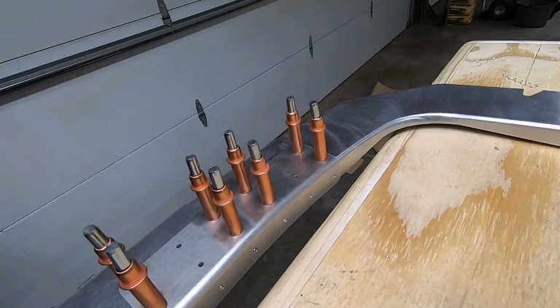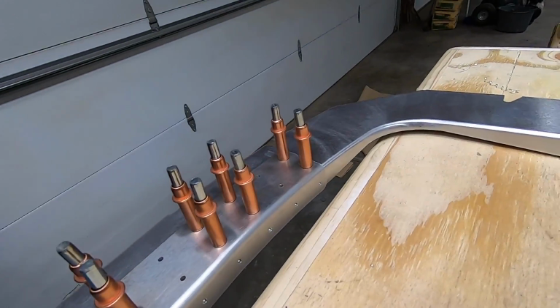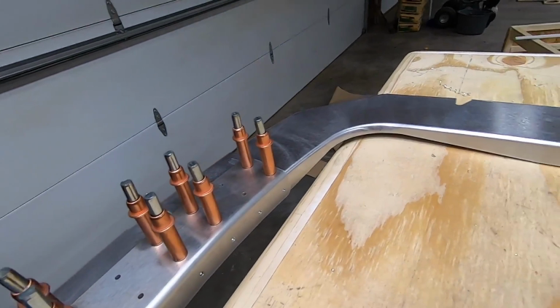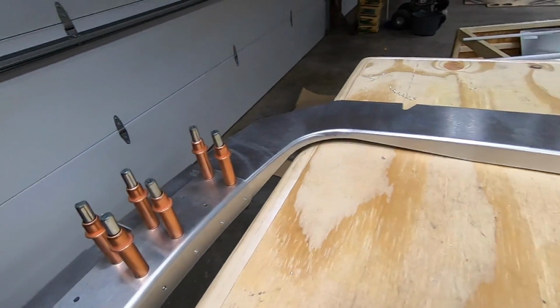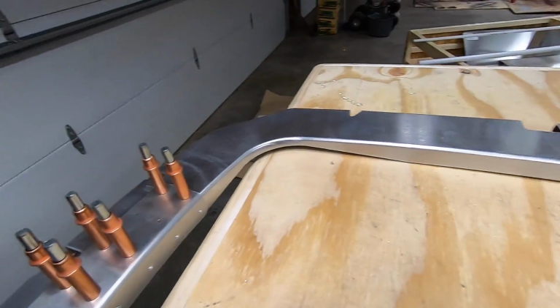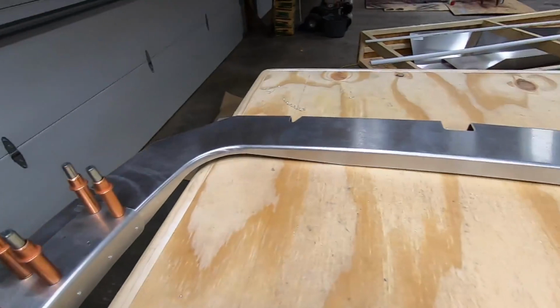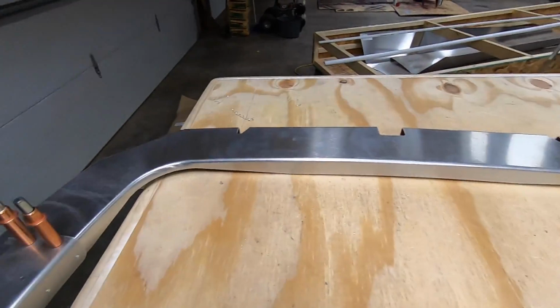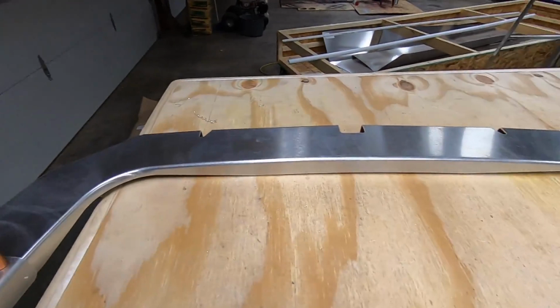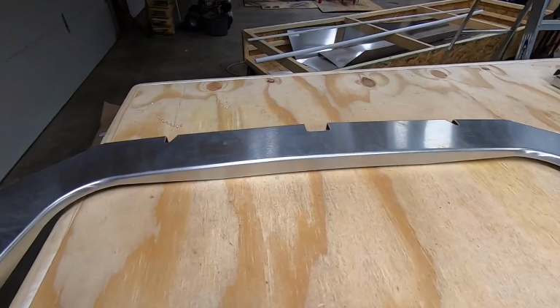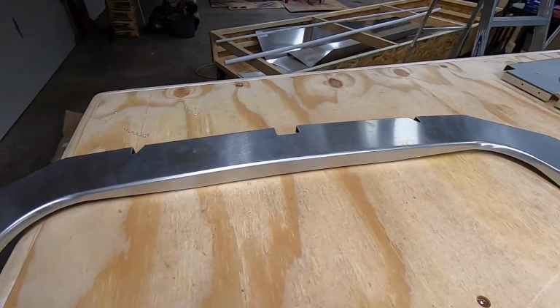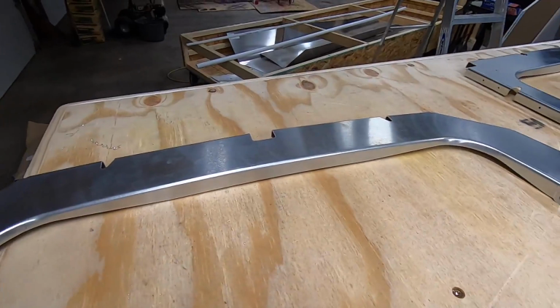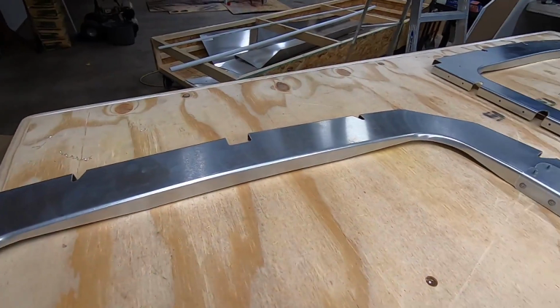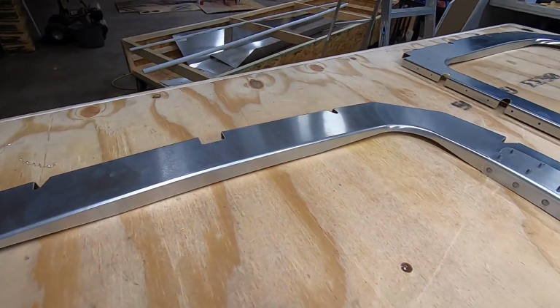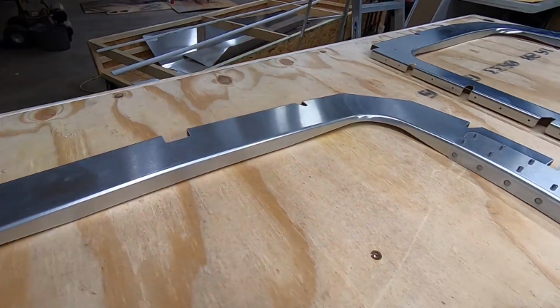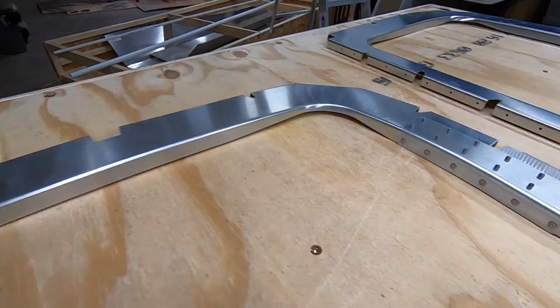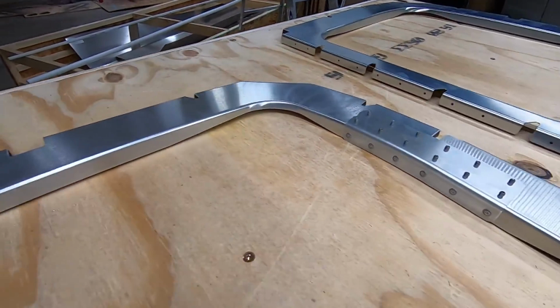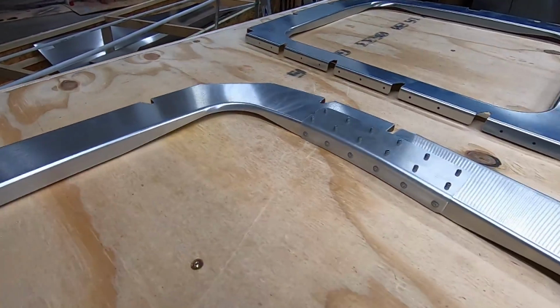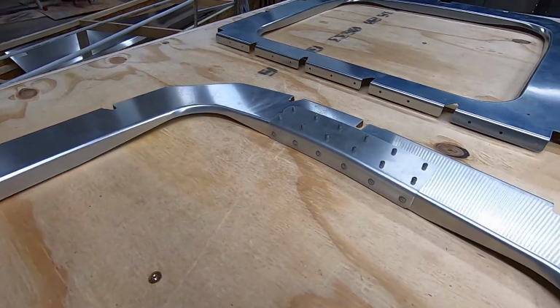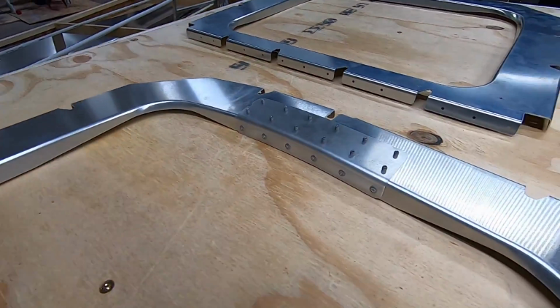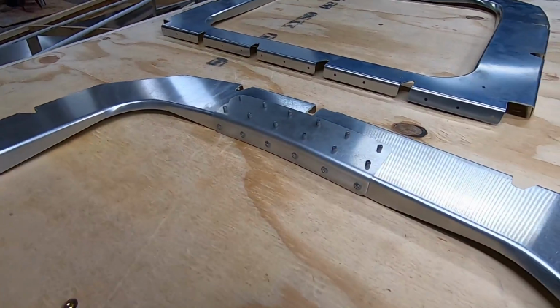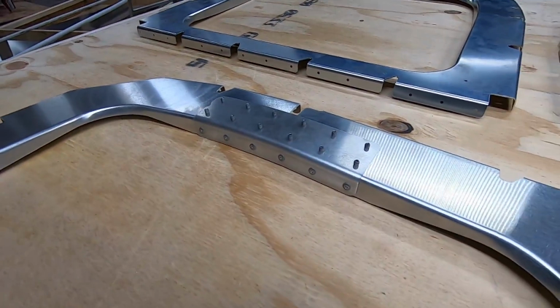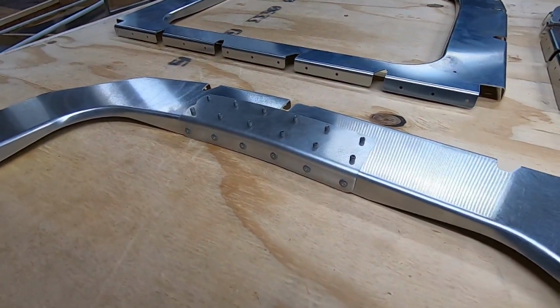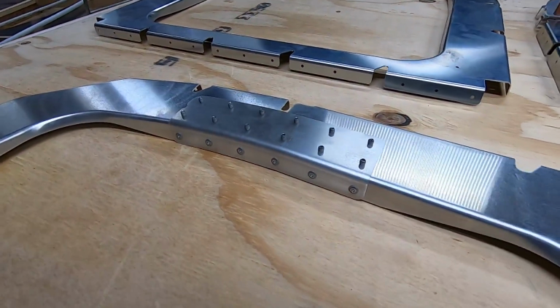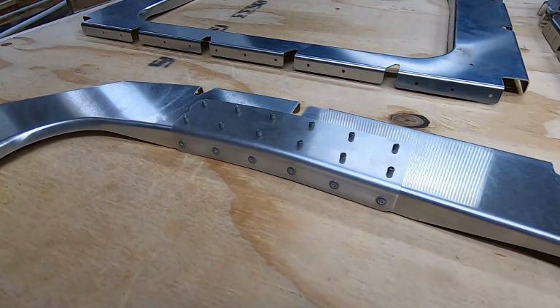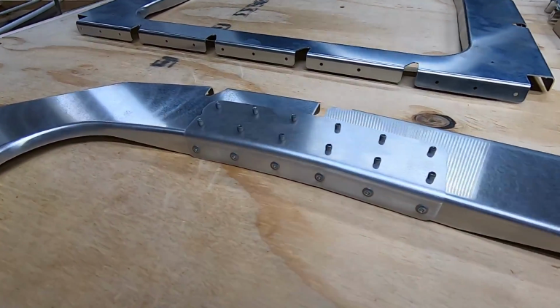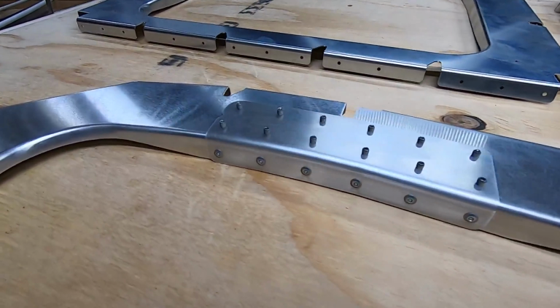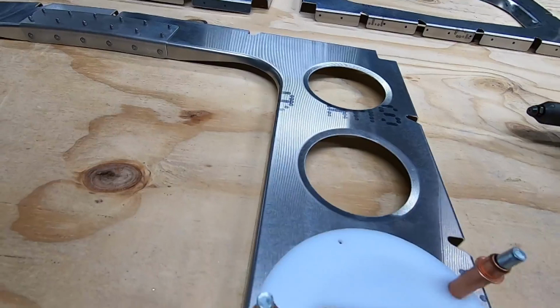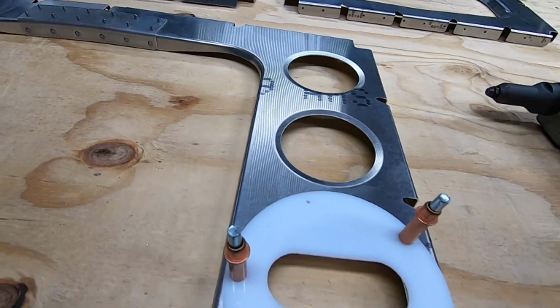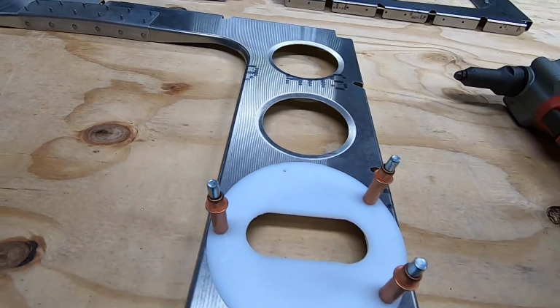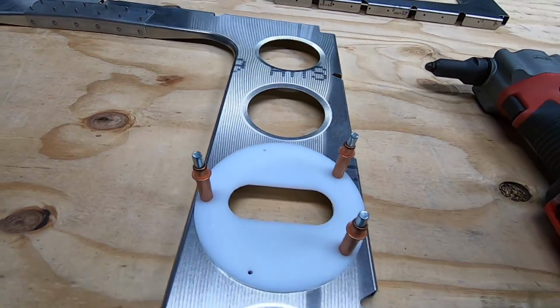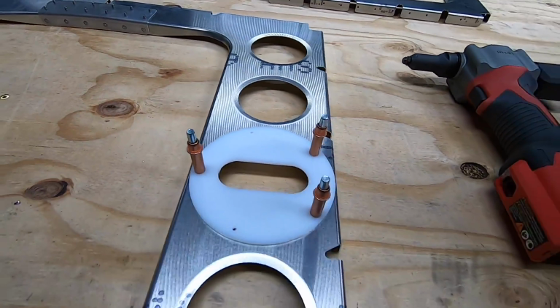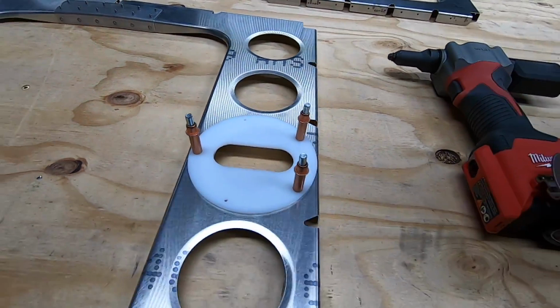Station six has a few doublers on the sides, as well as a tube guide for the pitch control system.